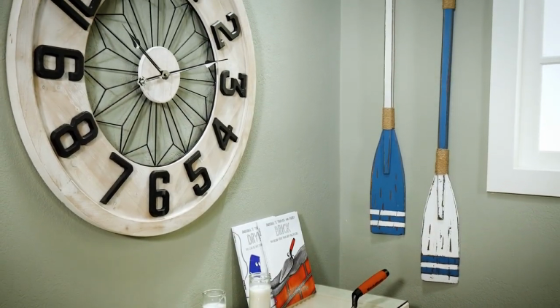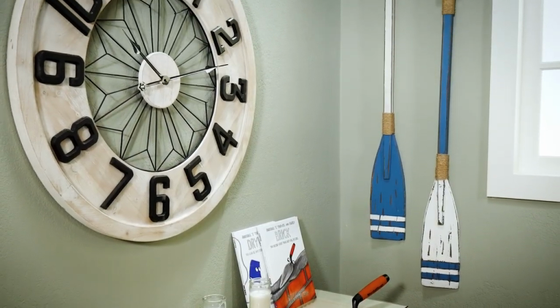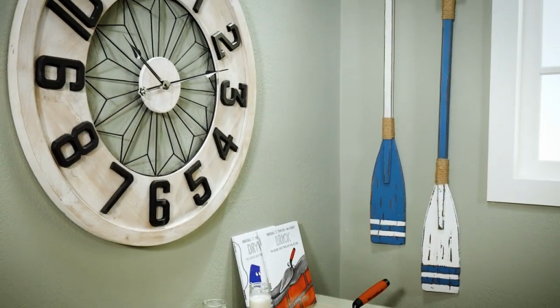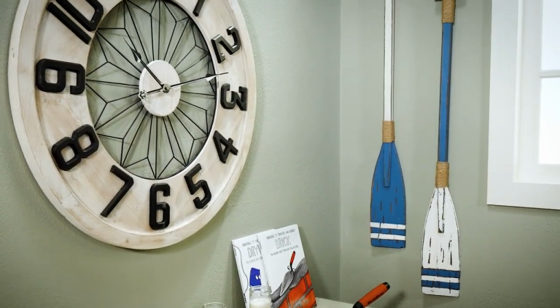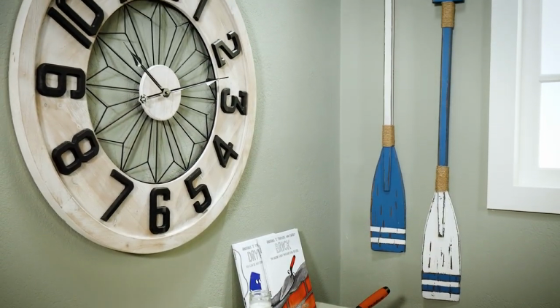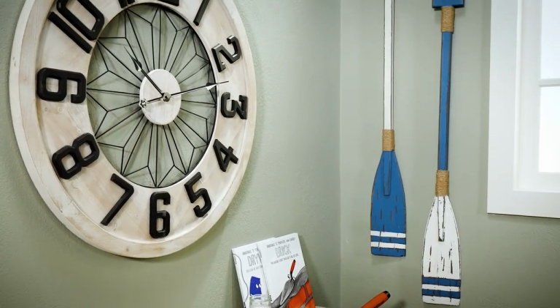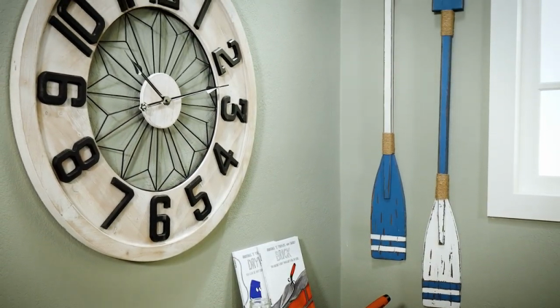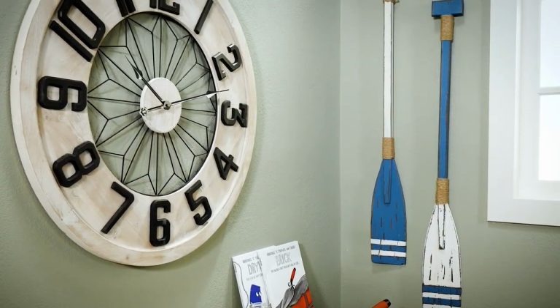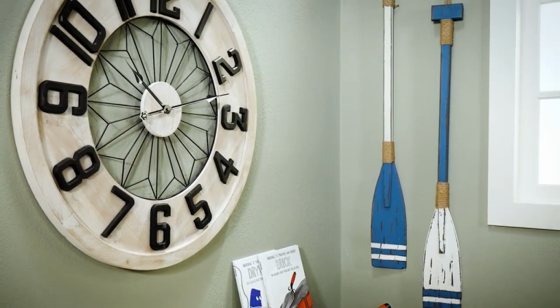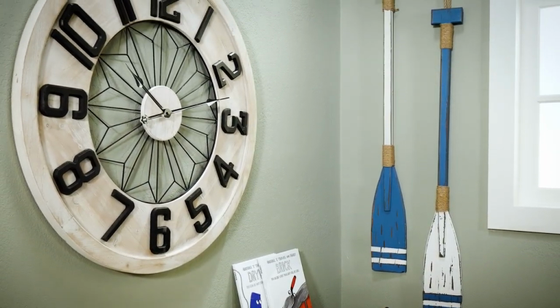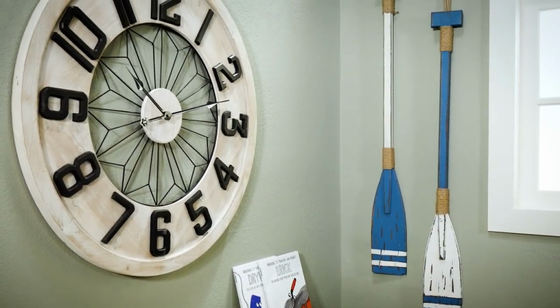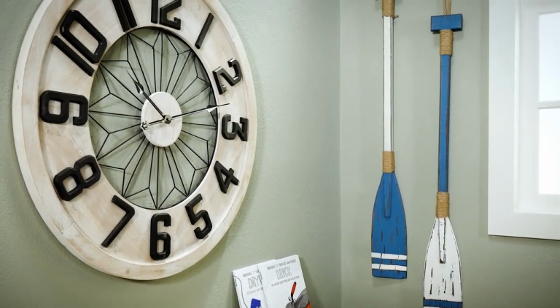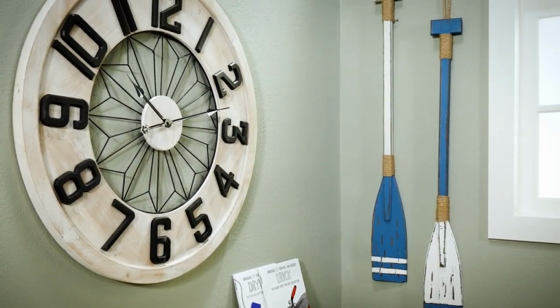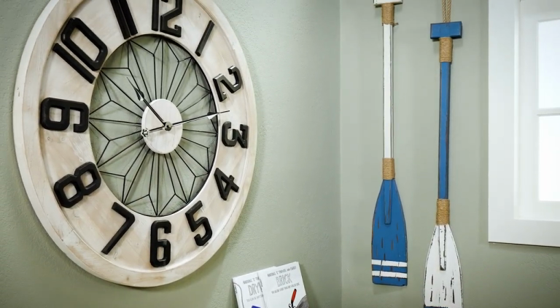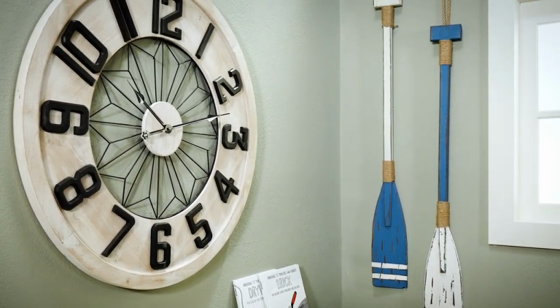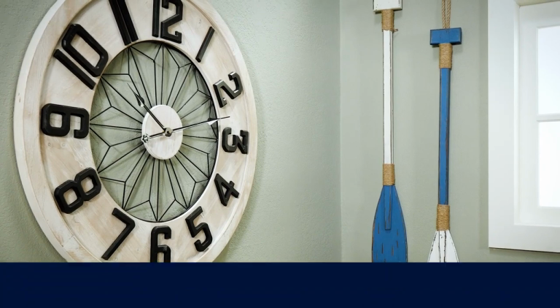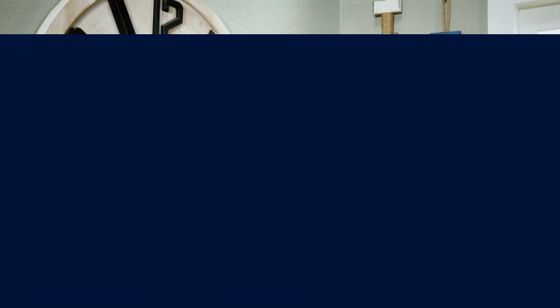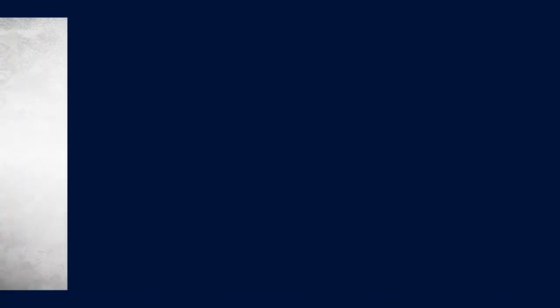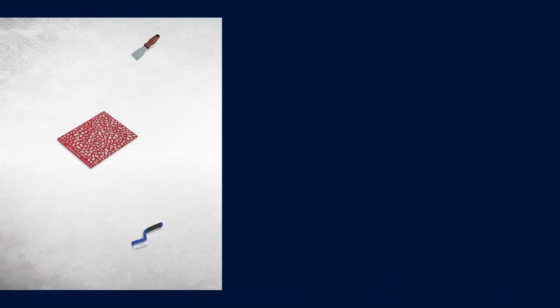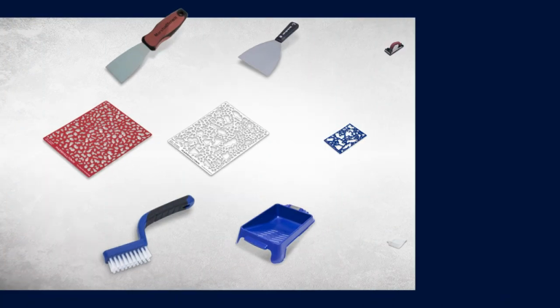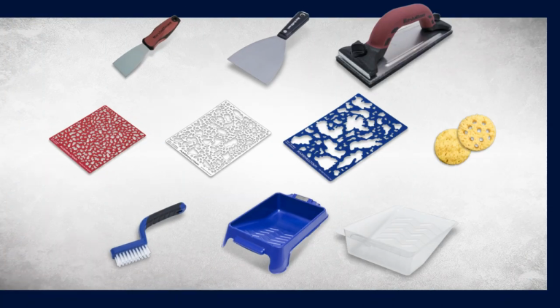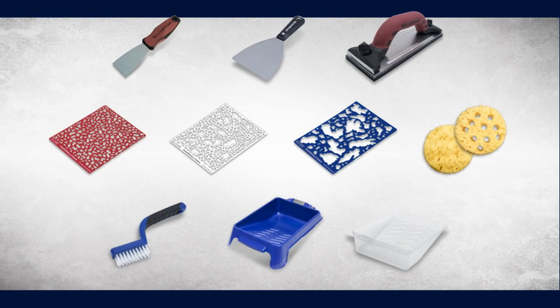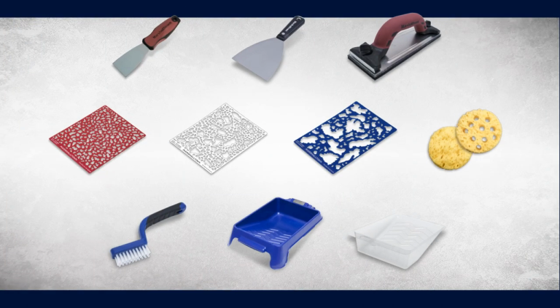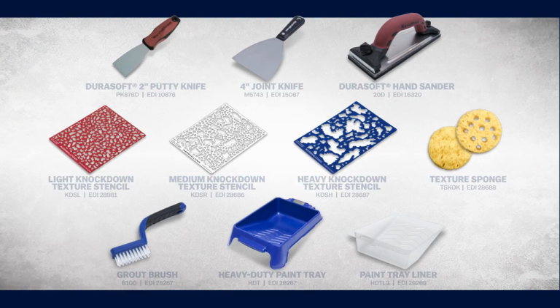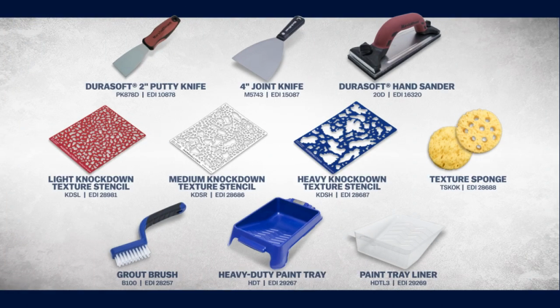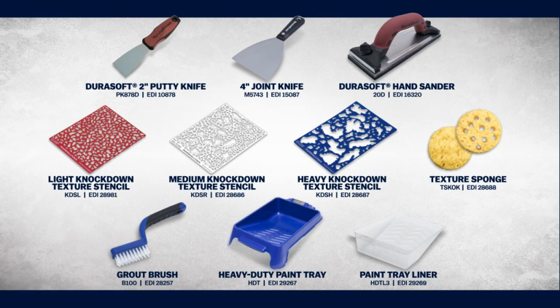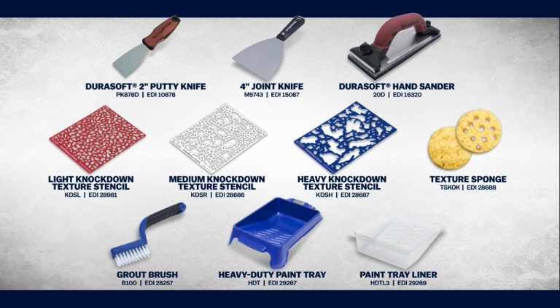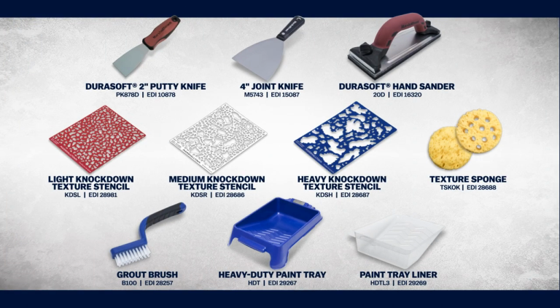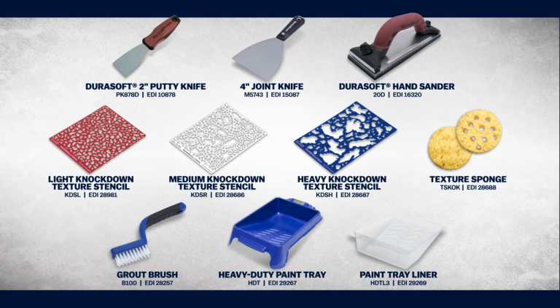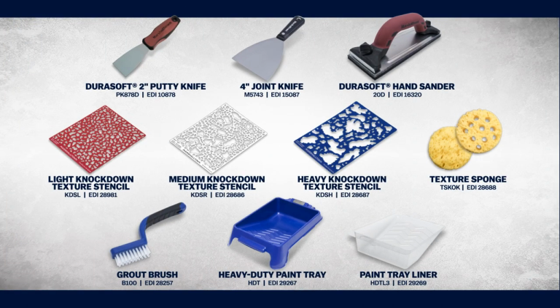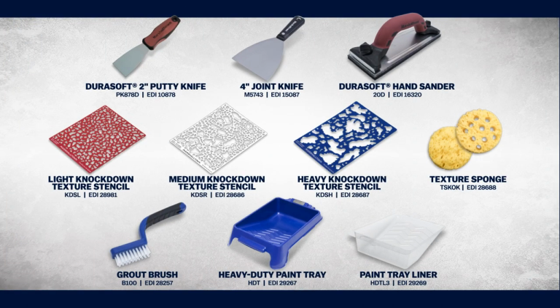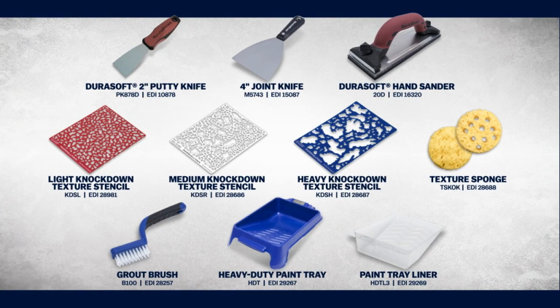Check out the Marshalltown knock-down texture repair stencils for your next repair project.